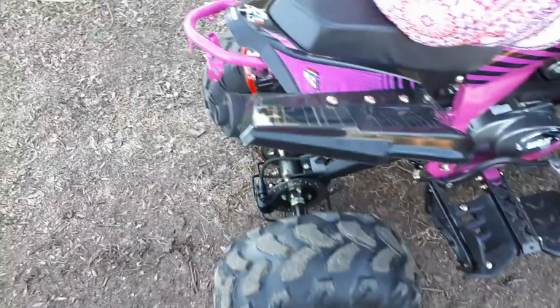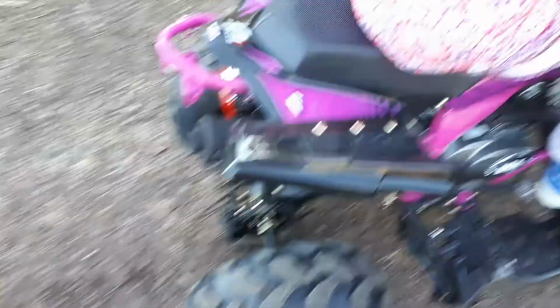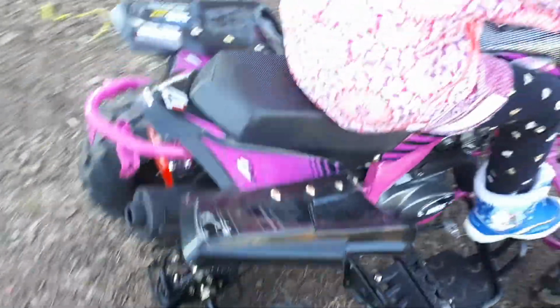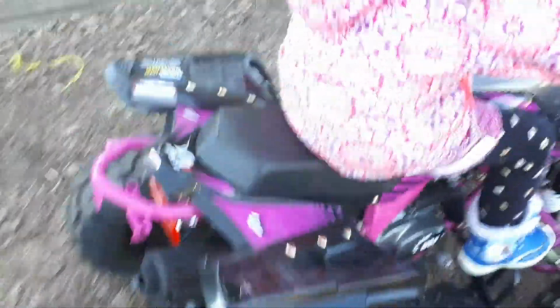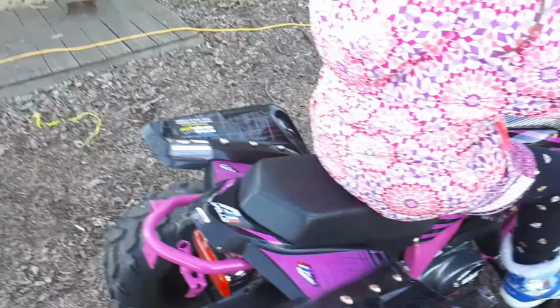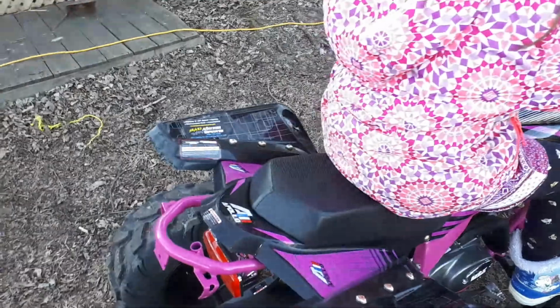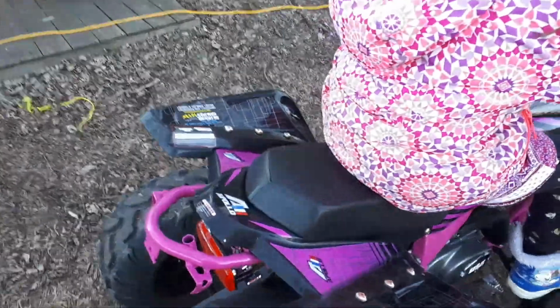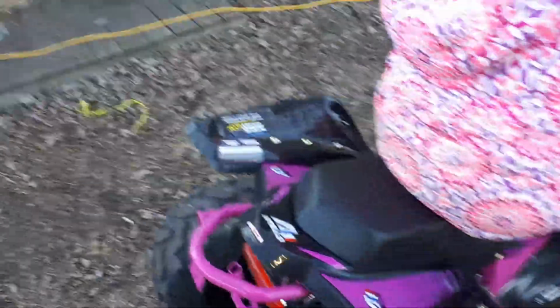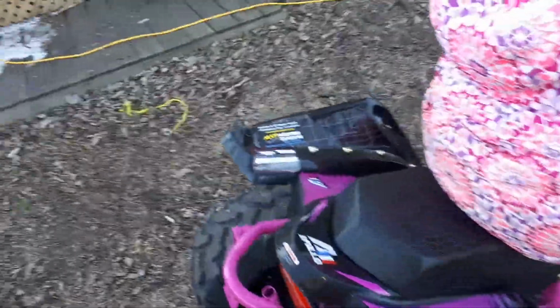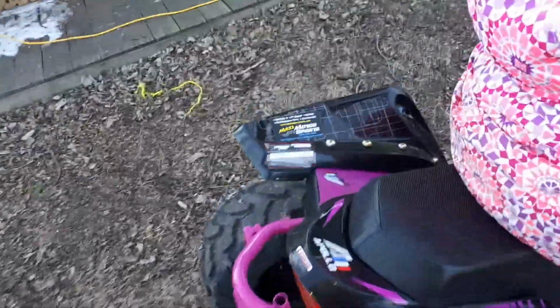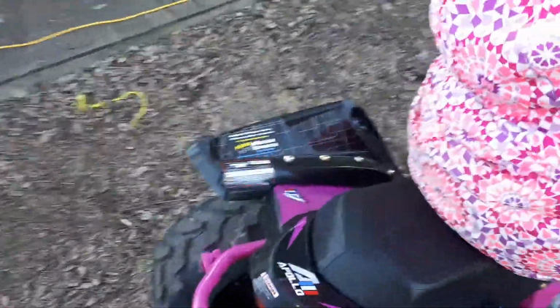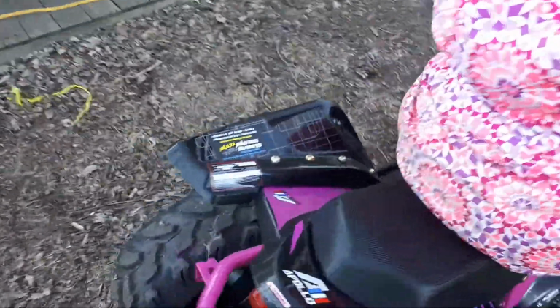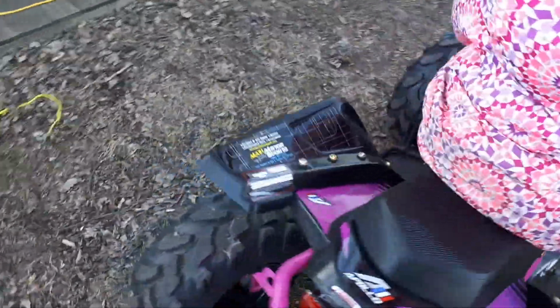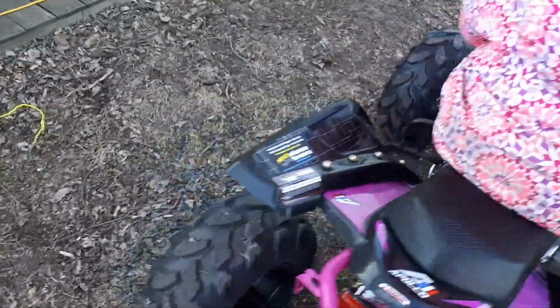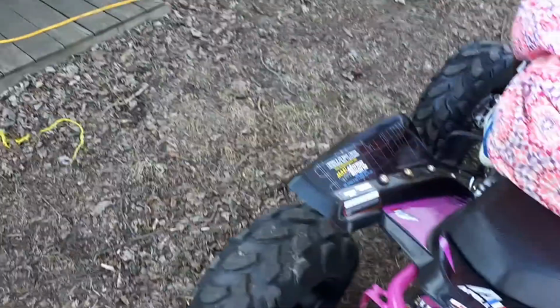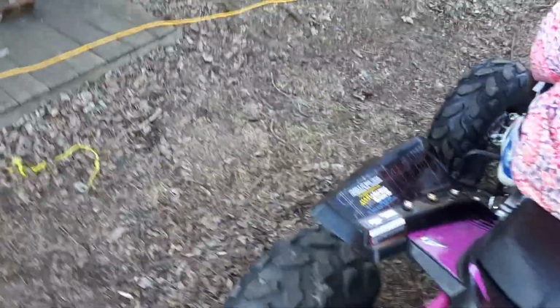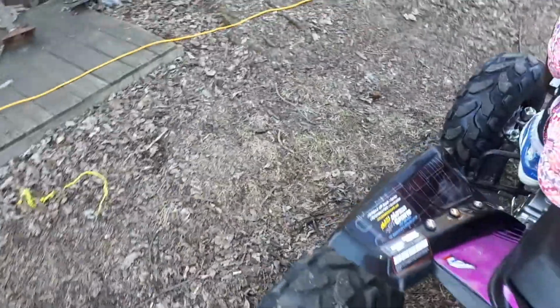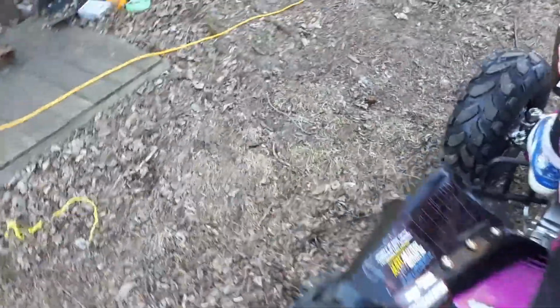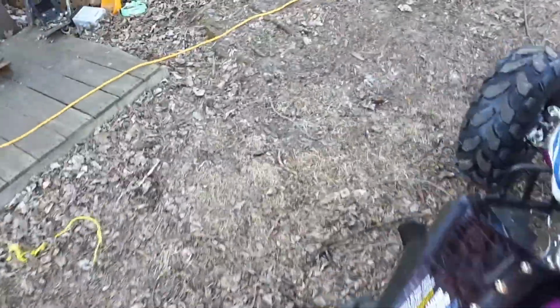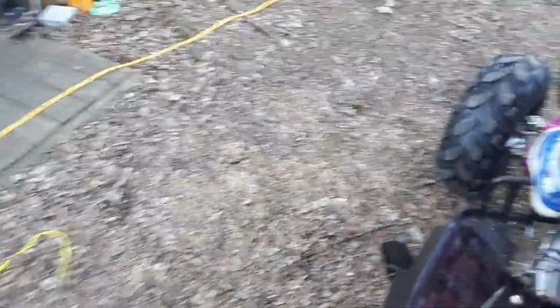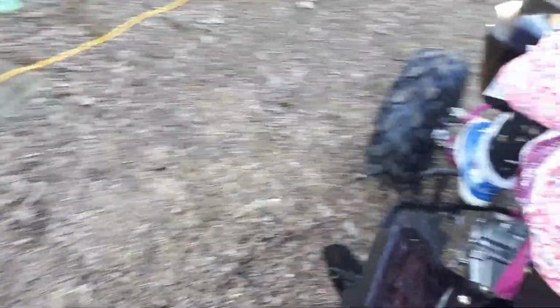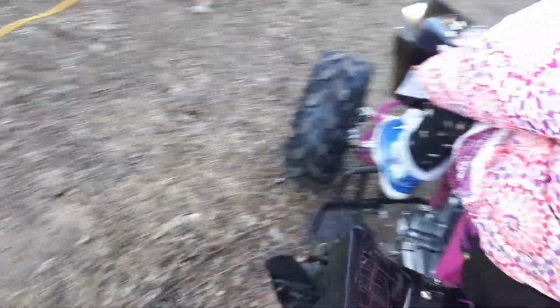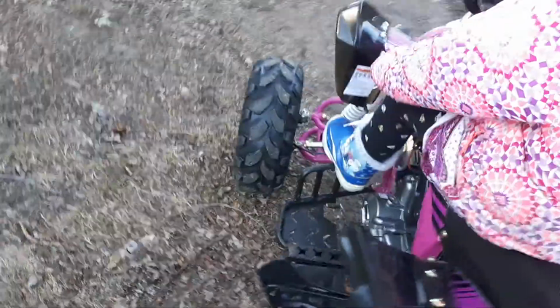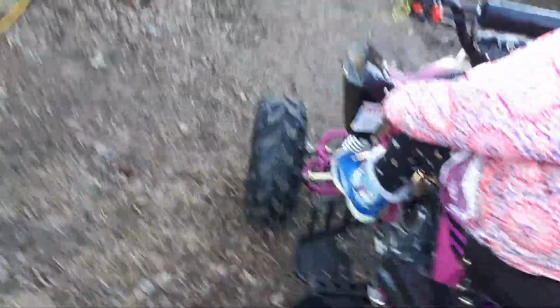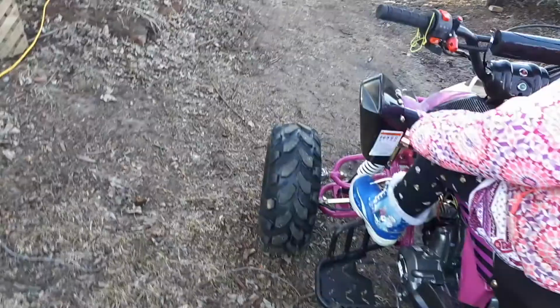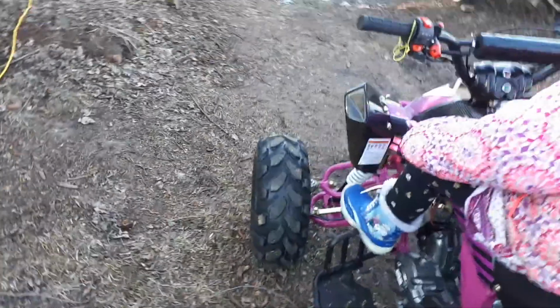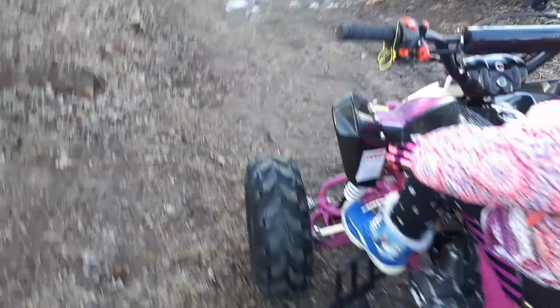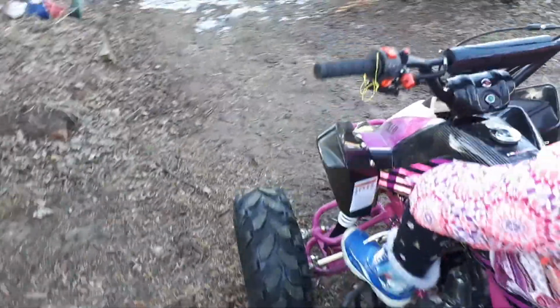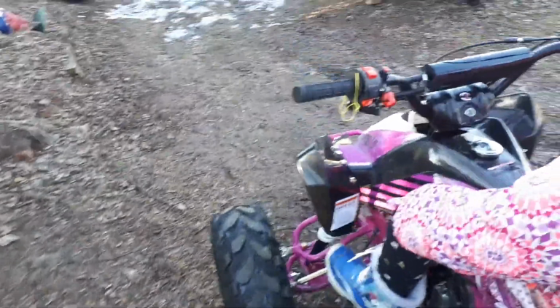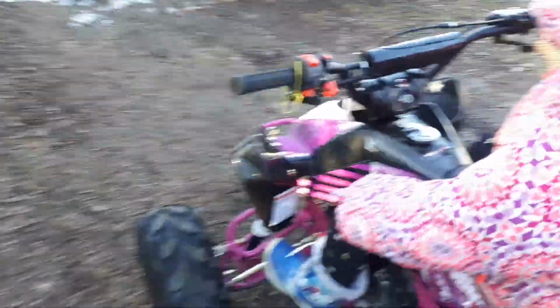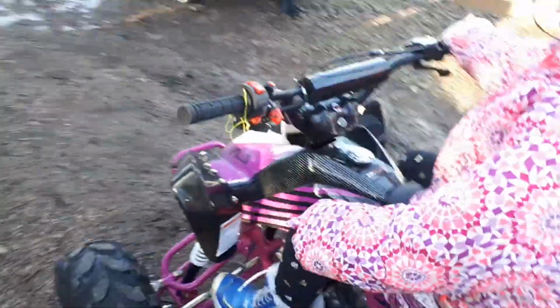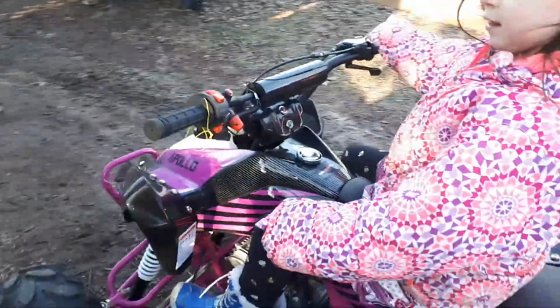I got this from Mazzy Motorsports in Whitby. They're a really good bunch of people there.